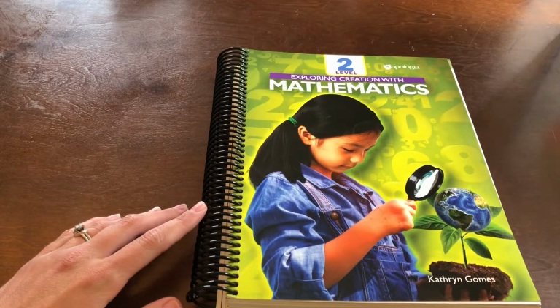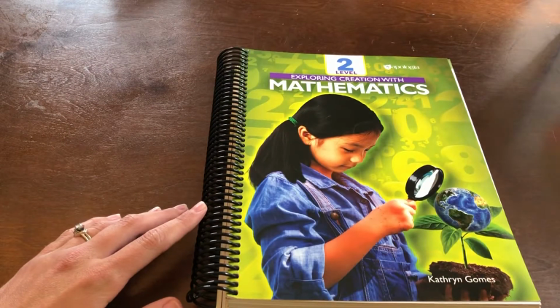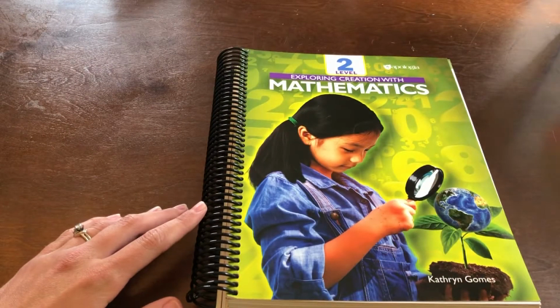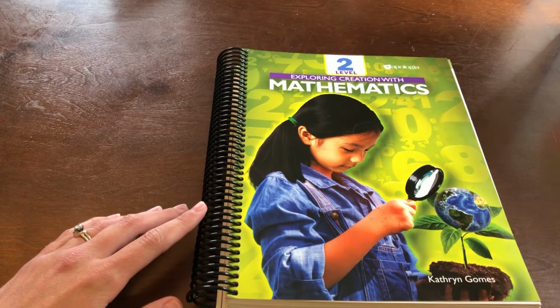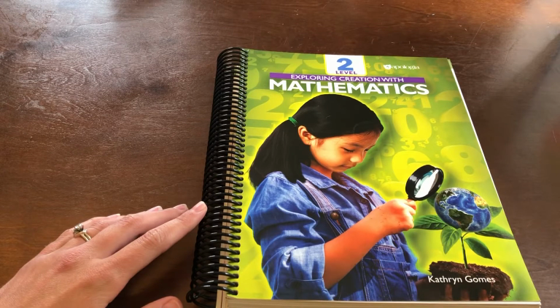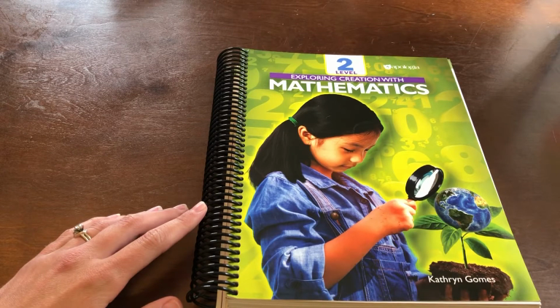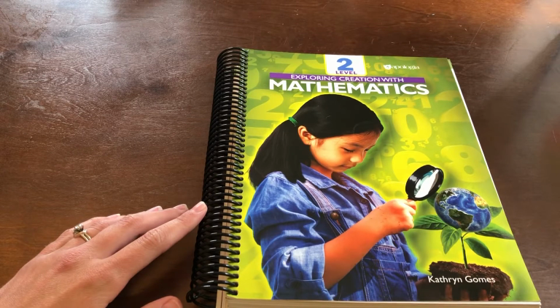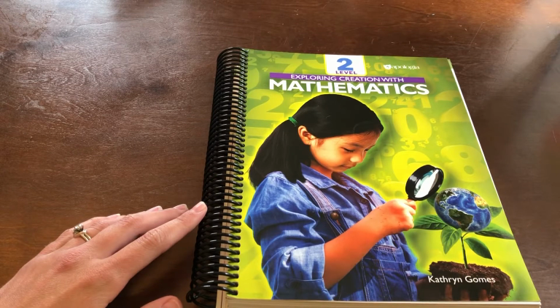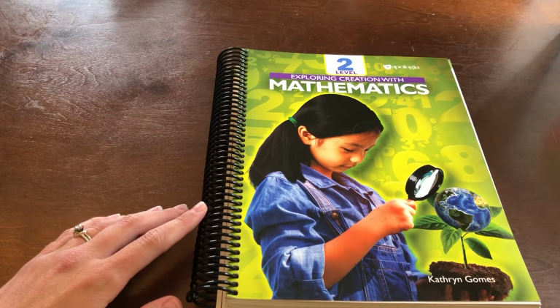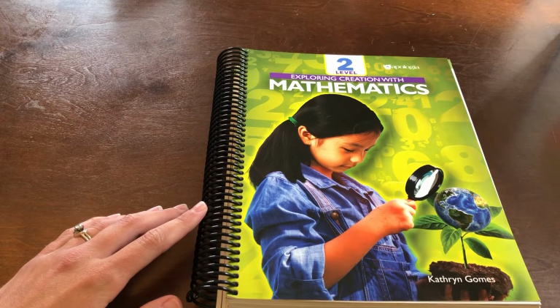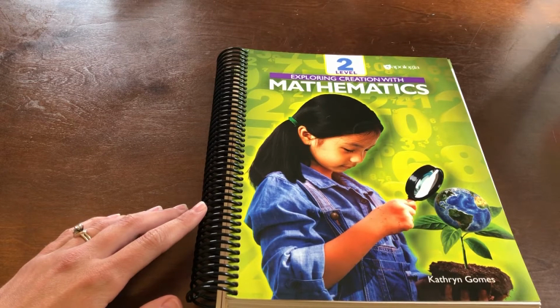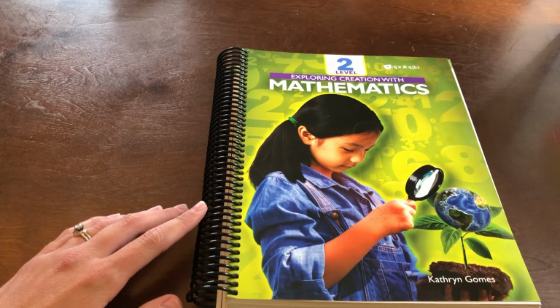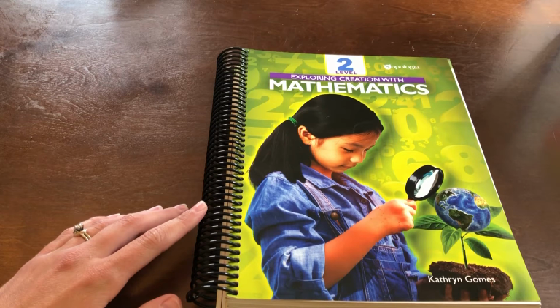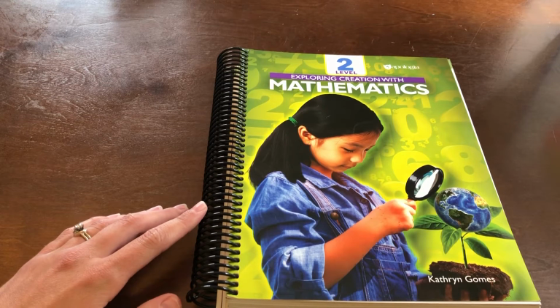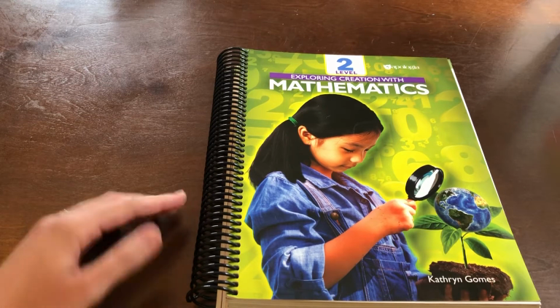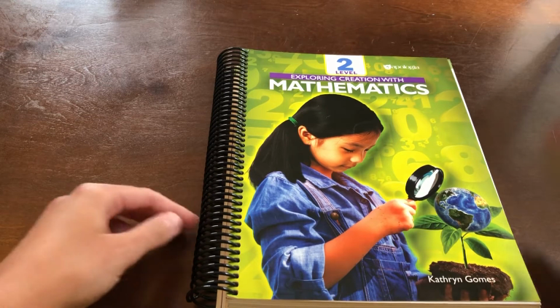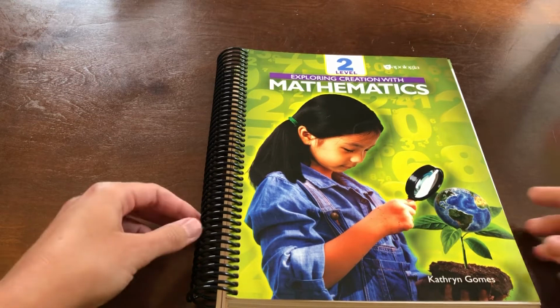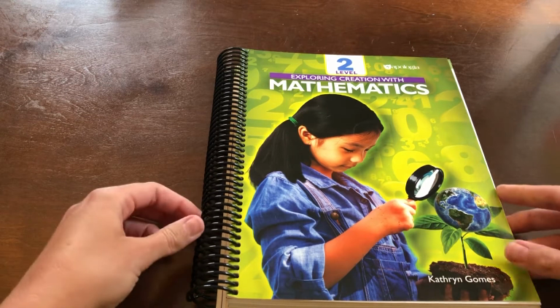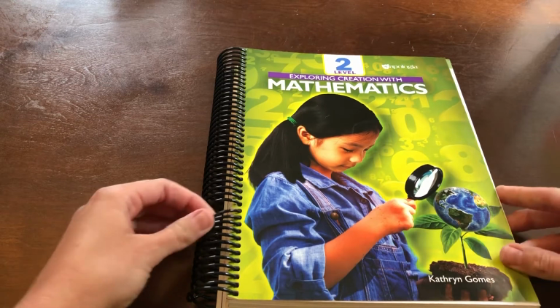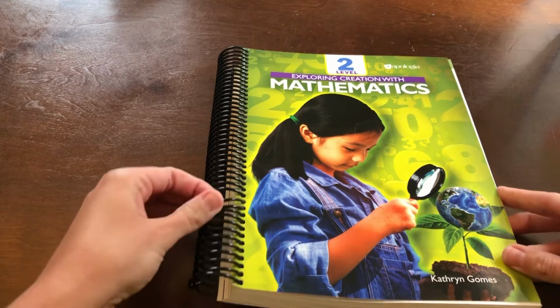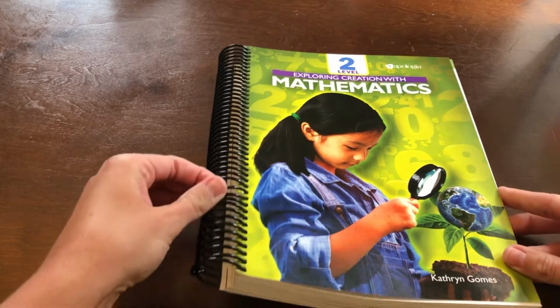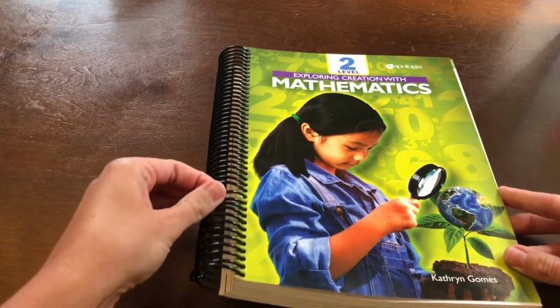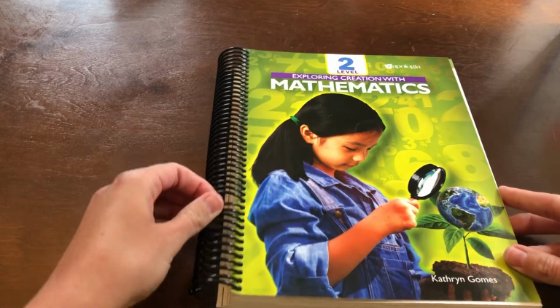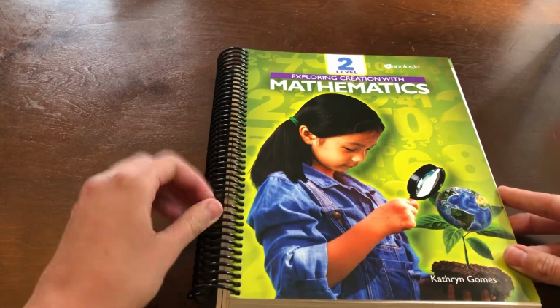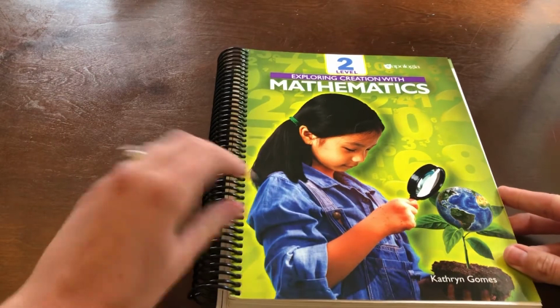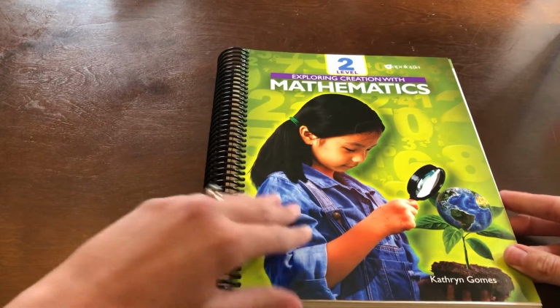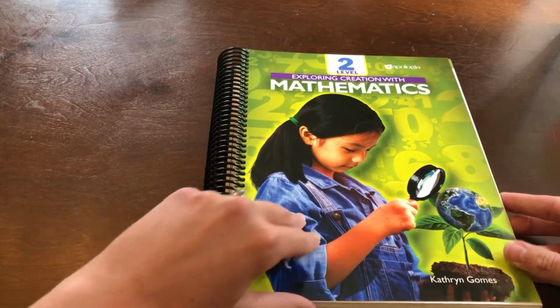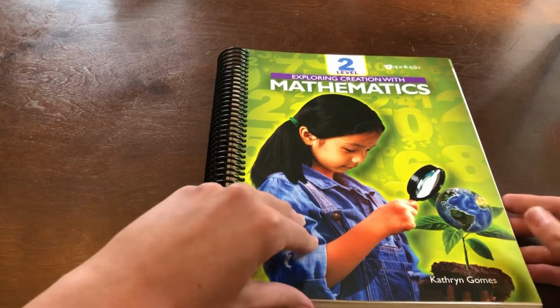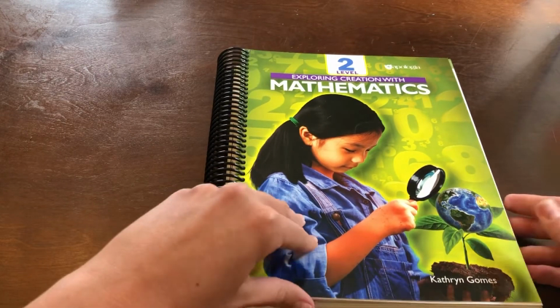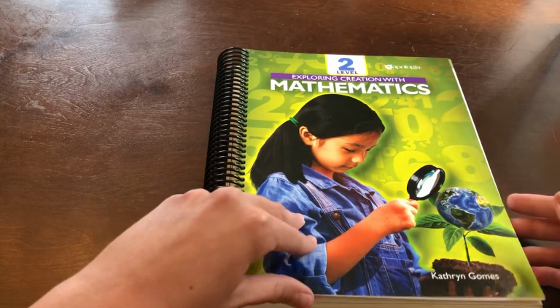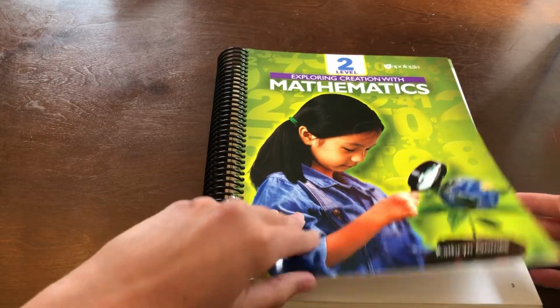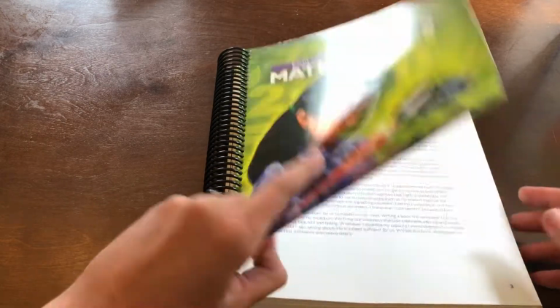The student book is spiral-bound and easy to open. I like that.